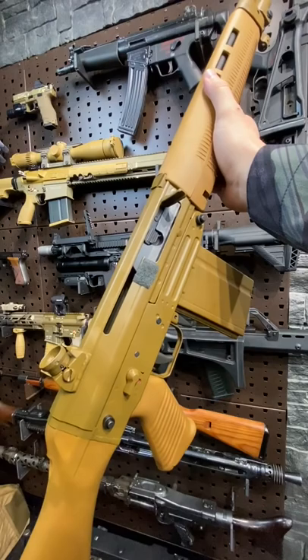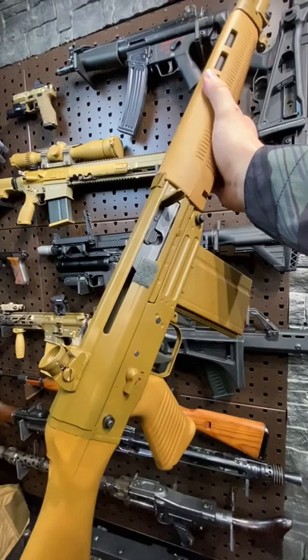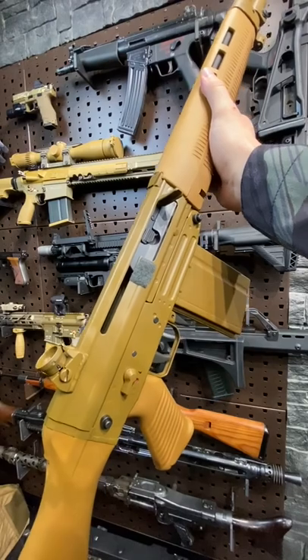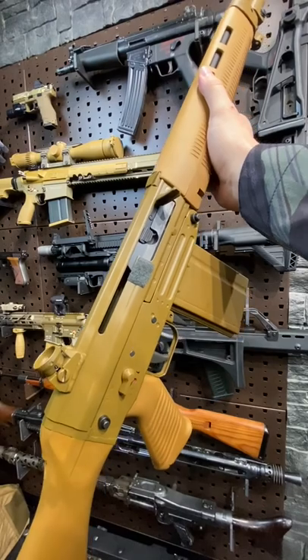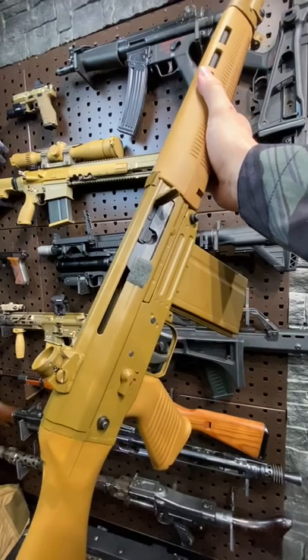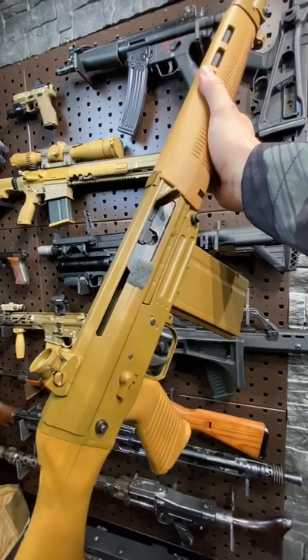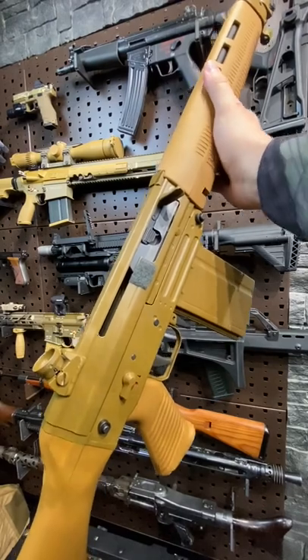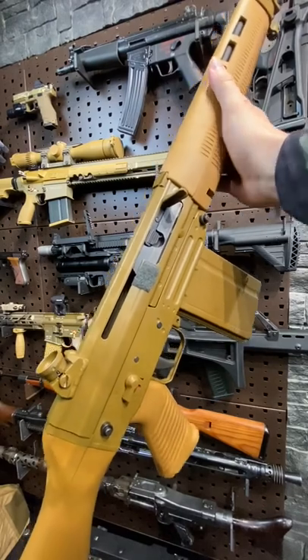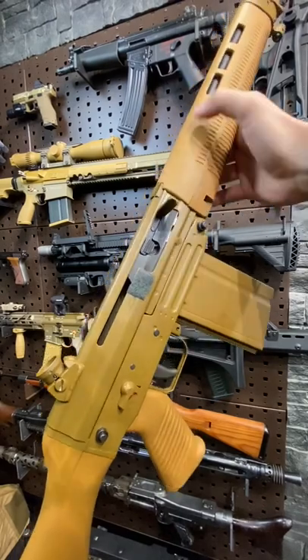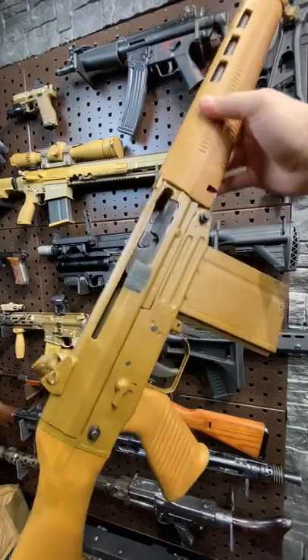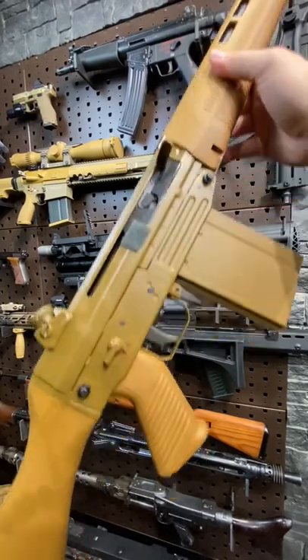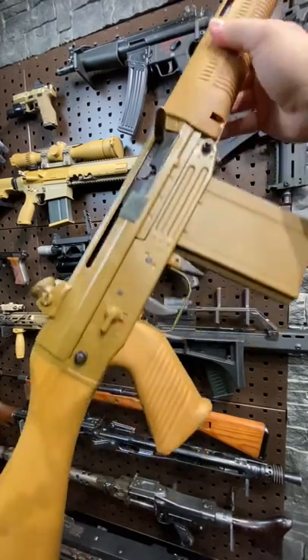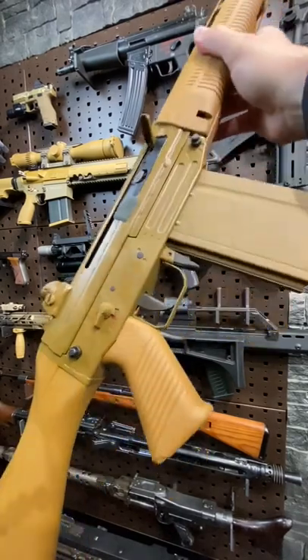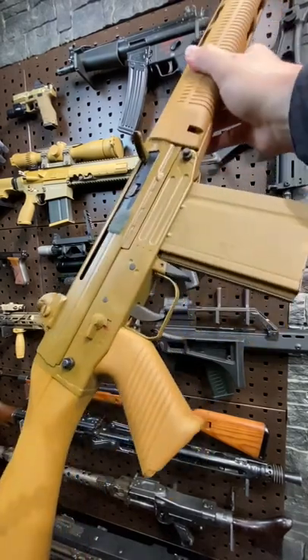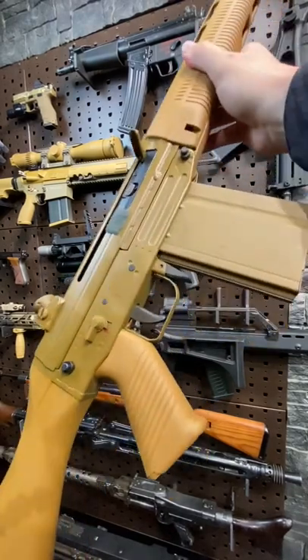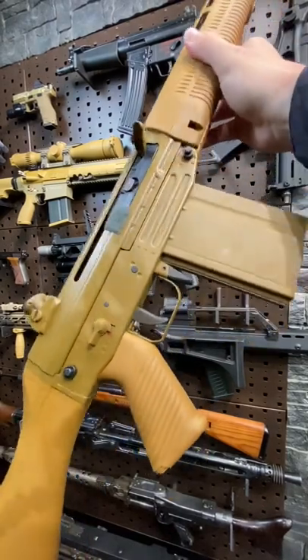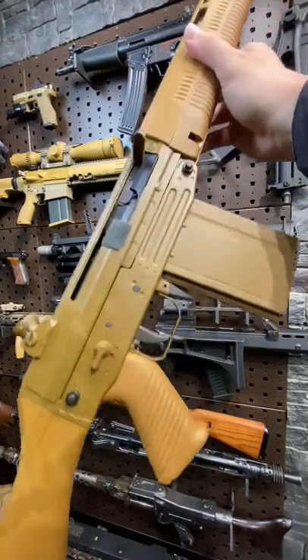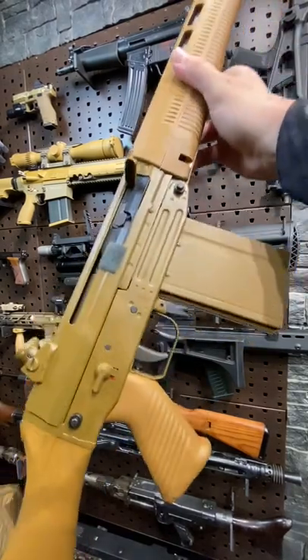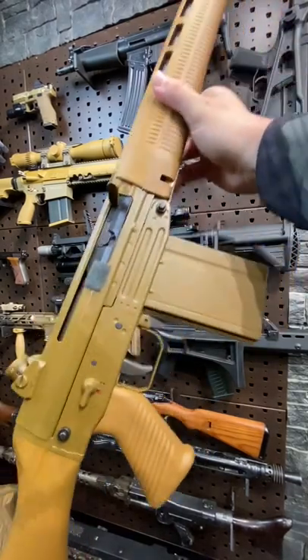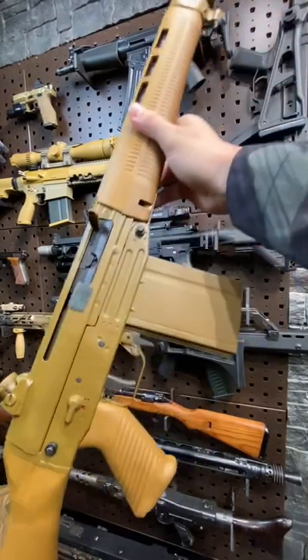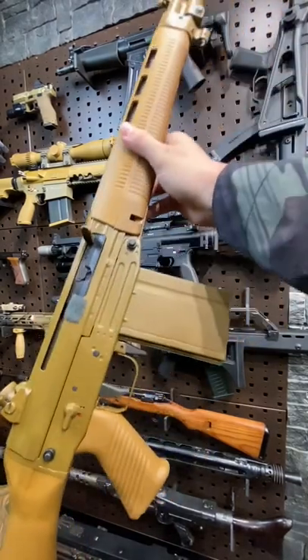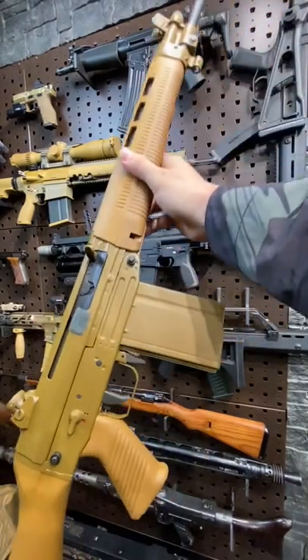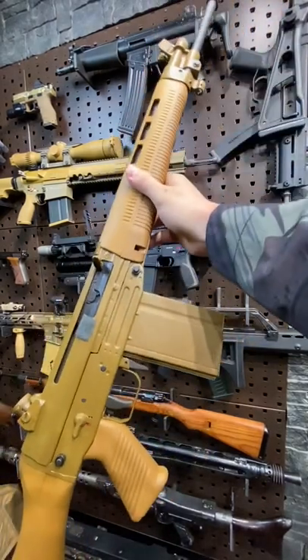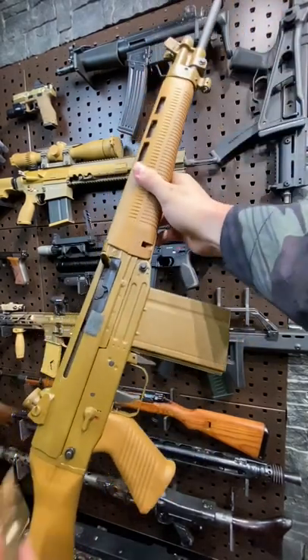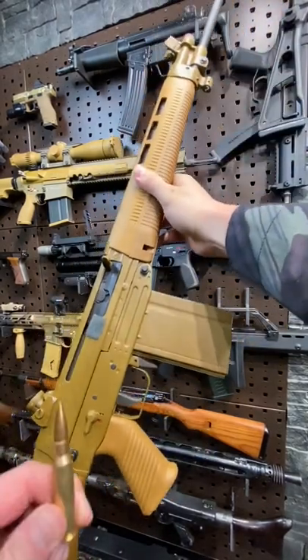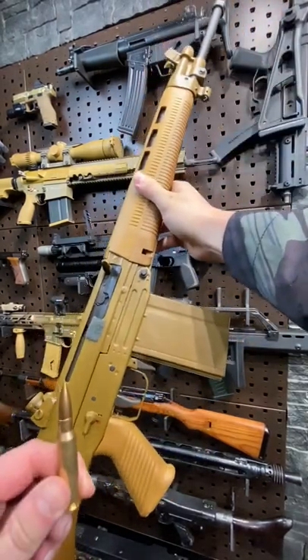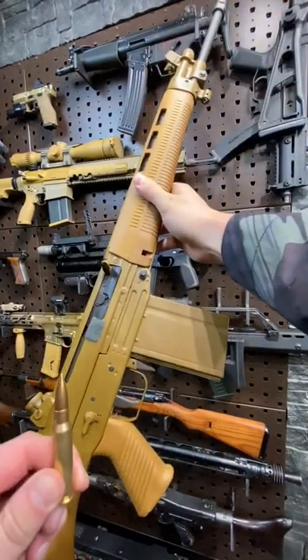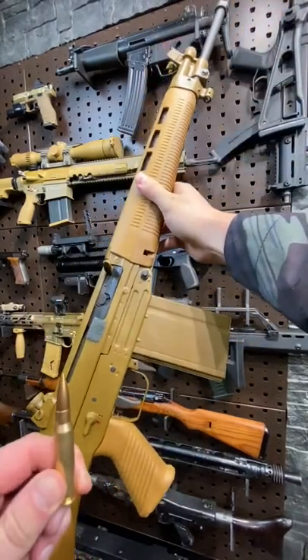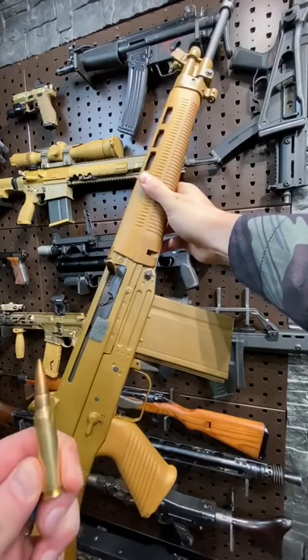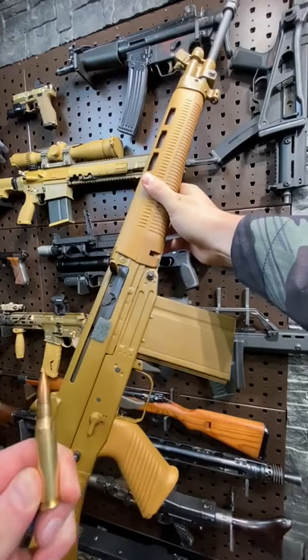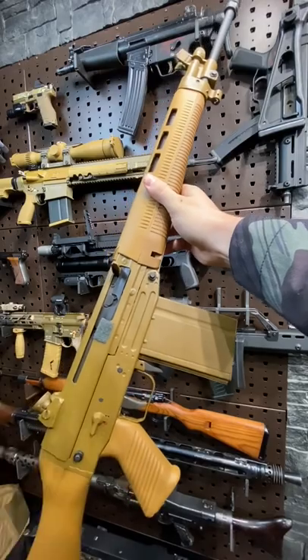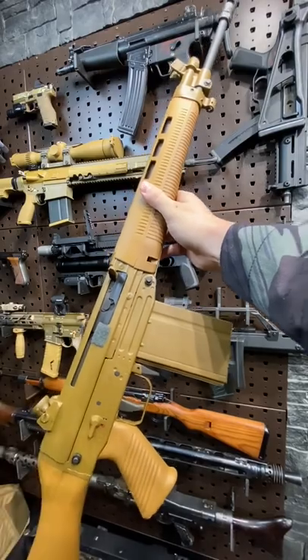Hey guys, Armageddon here today with the SG-542. This one's chambered in 7.62 NATO, or 308.